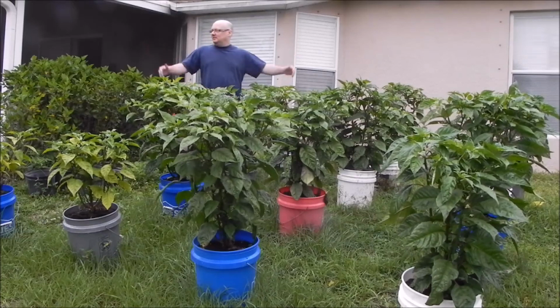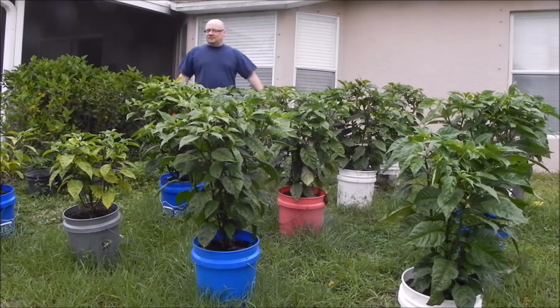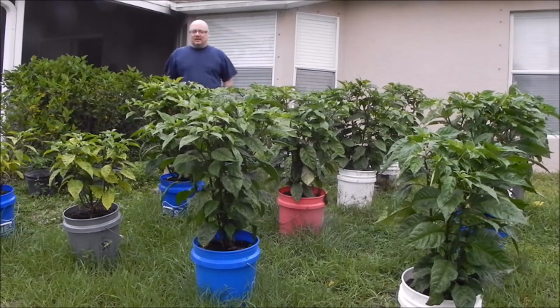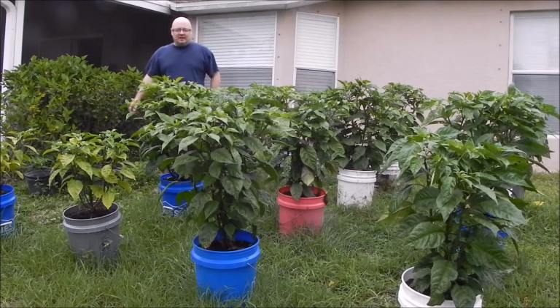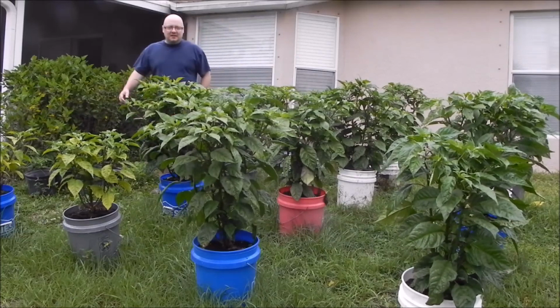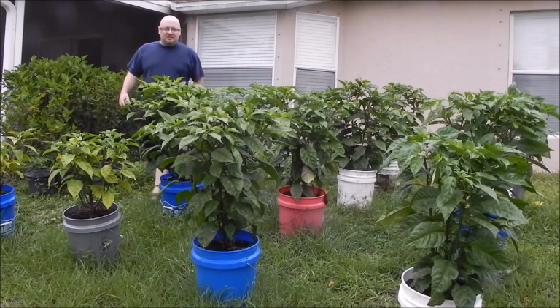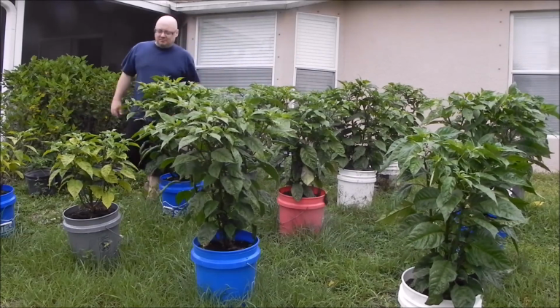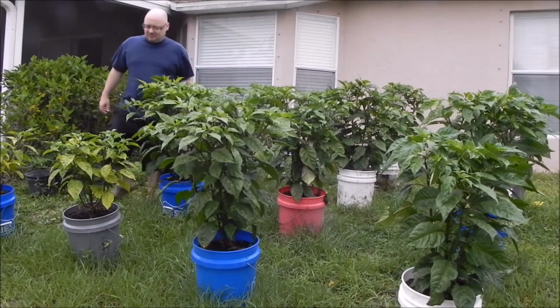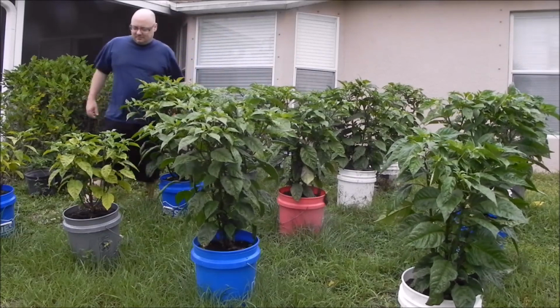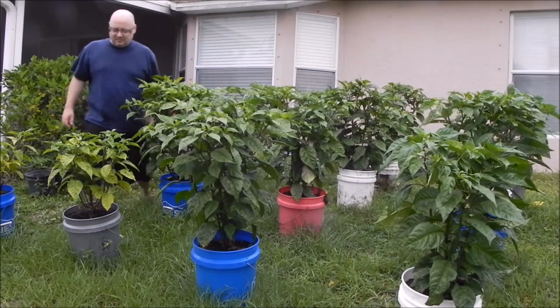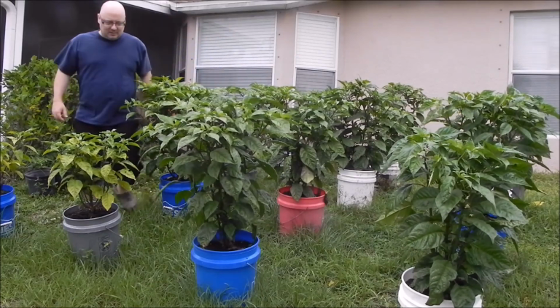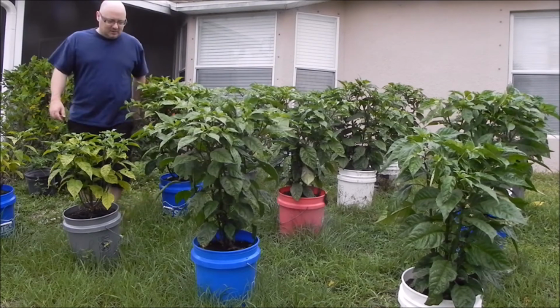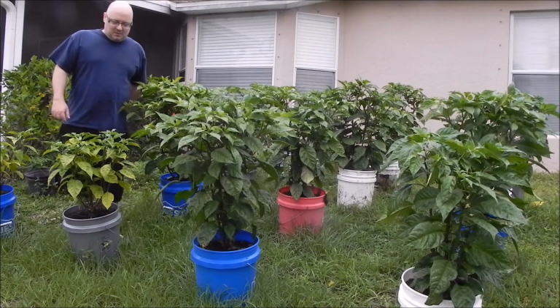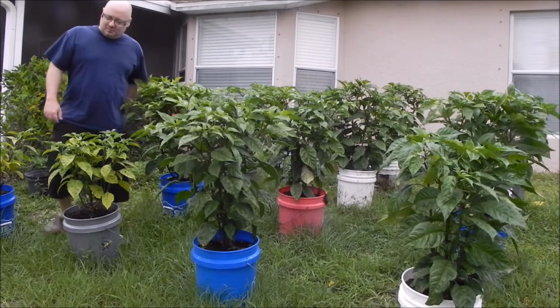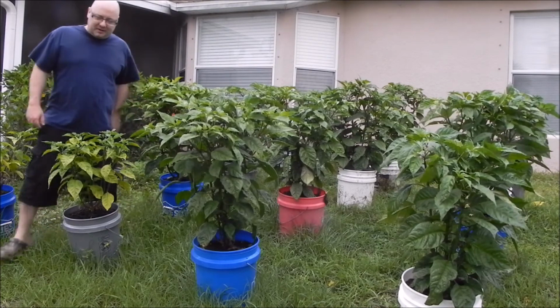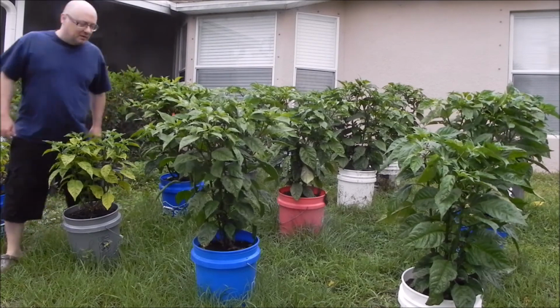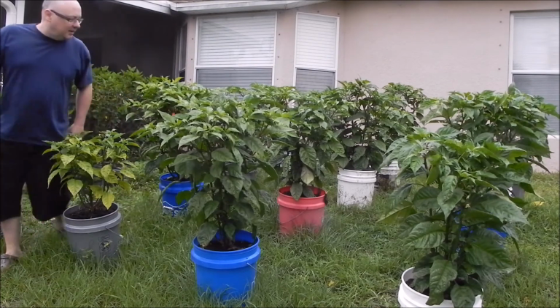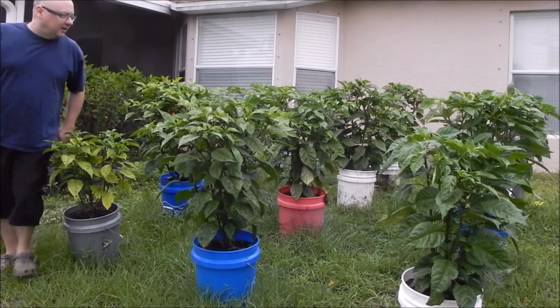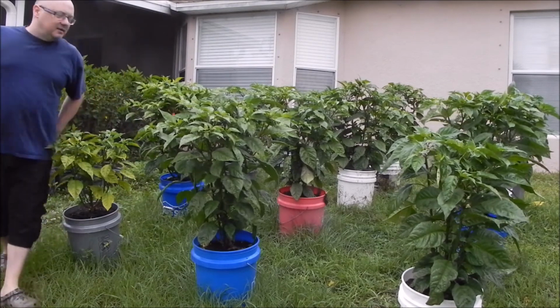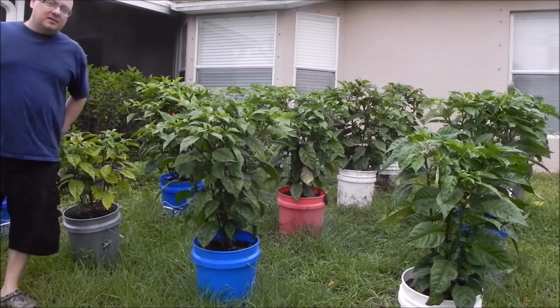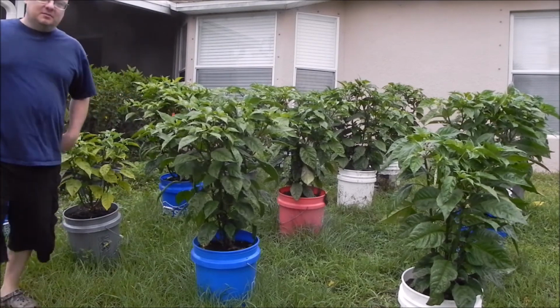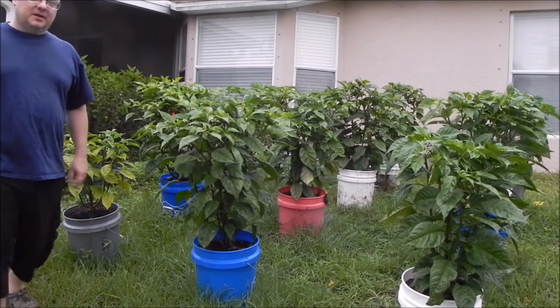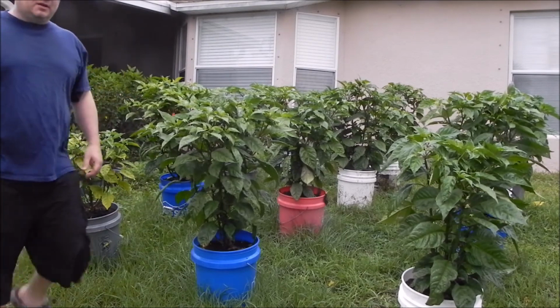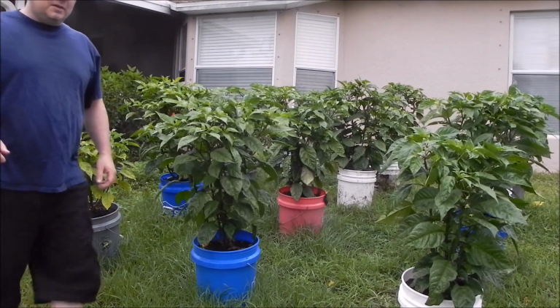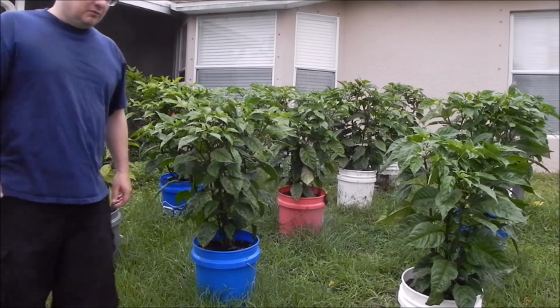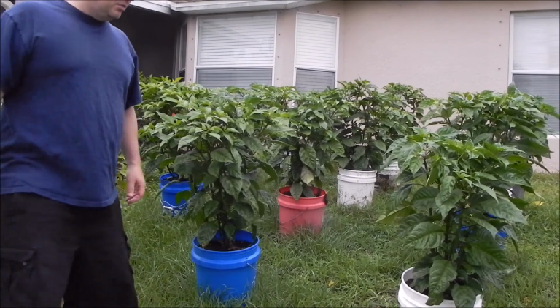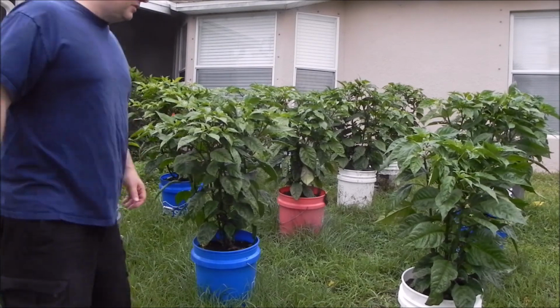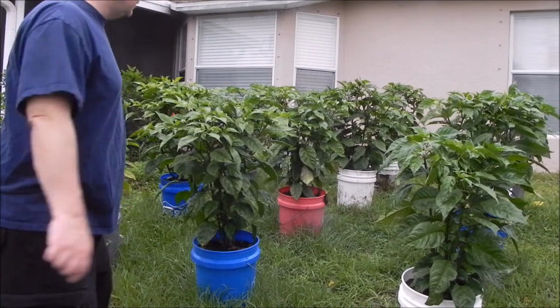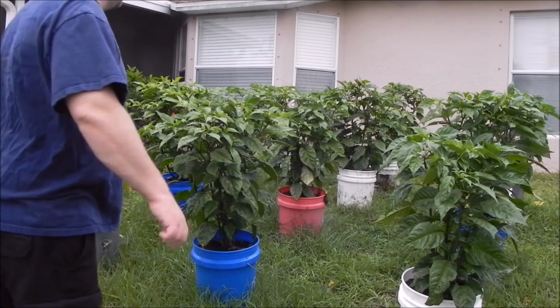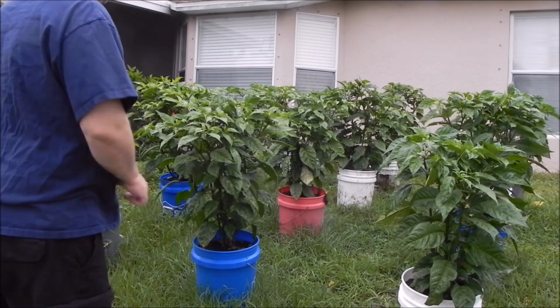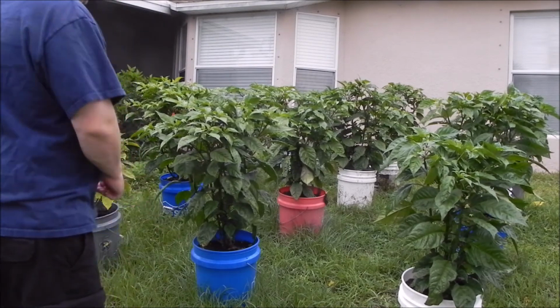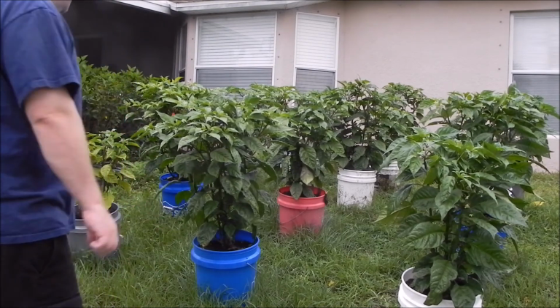Hey guys, Mike here and my Carolina Reapers are getting huge.